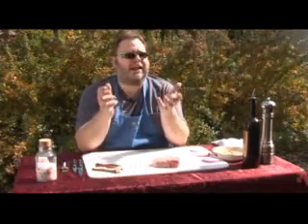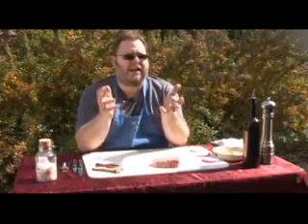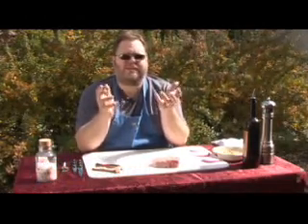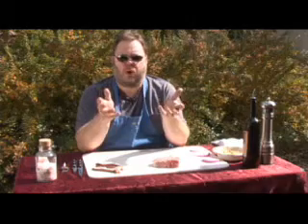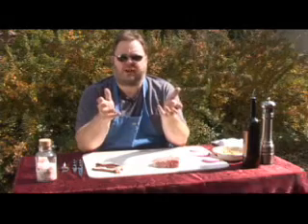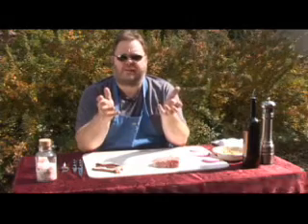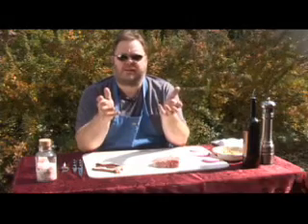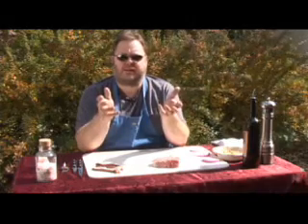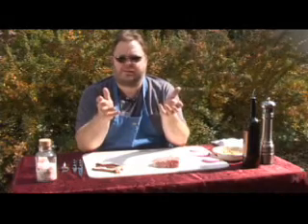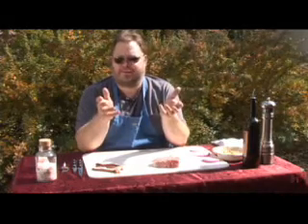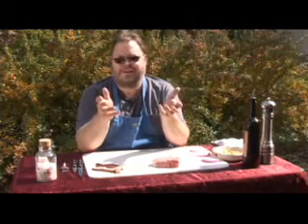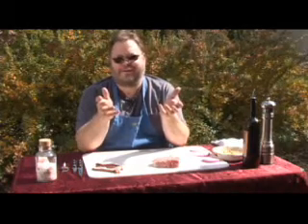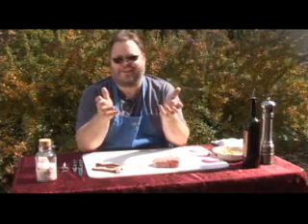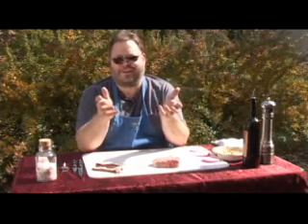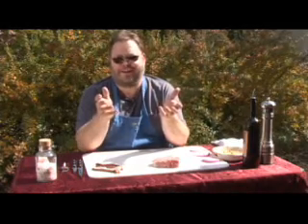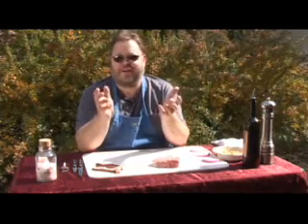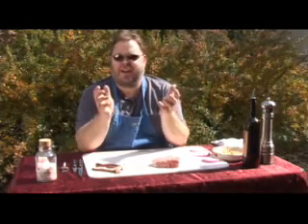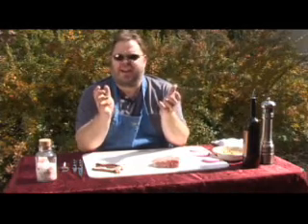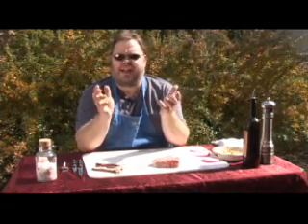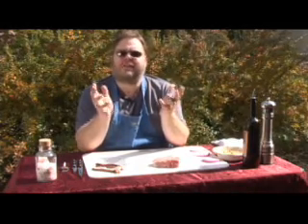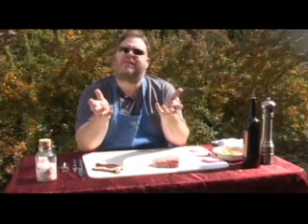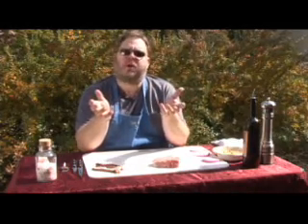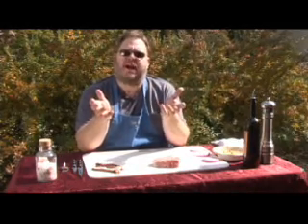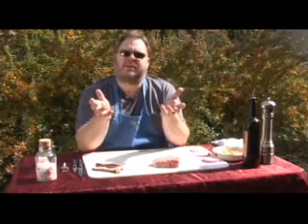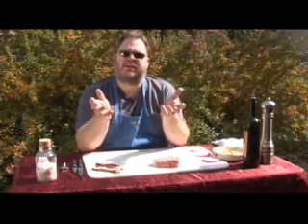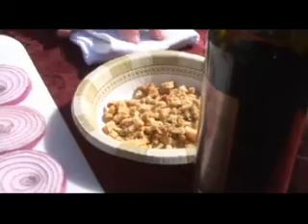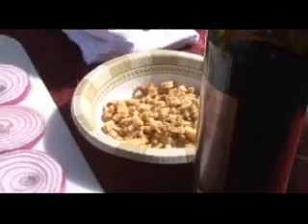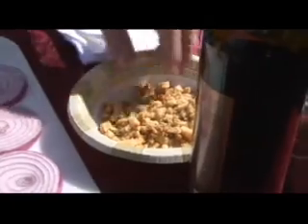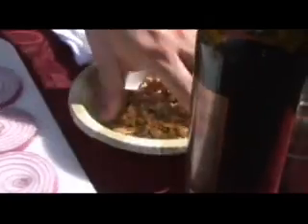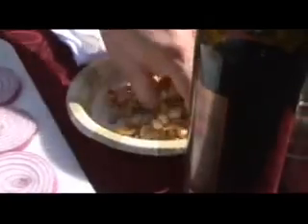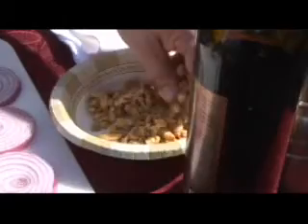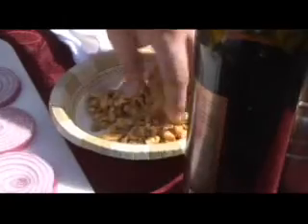I love pork chops. I love stuffed pork chops. It's a thick pork chop. Now we're going to make up some stuffing in advance.